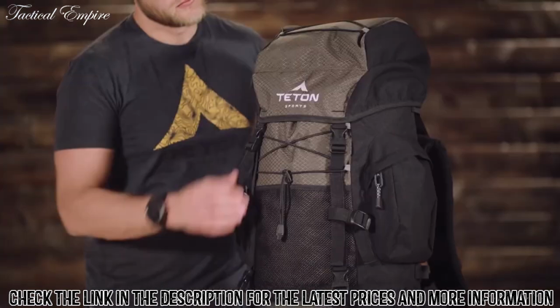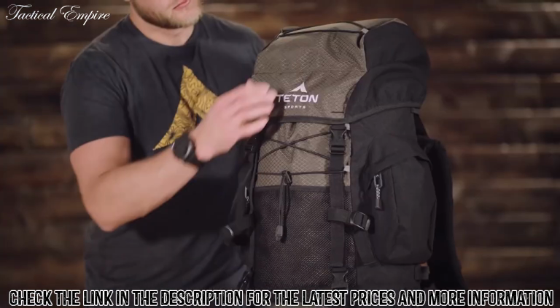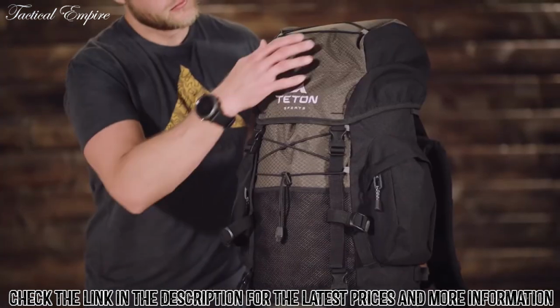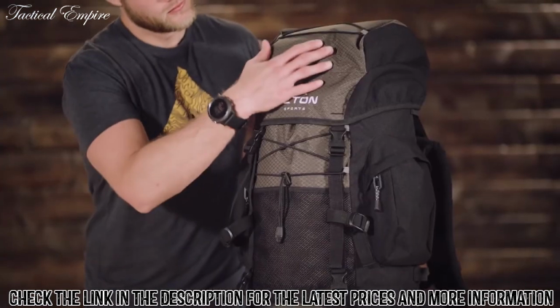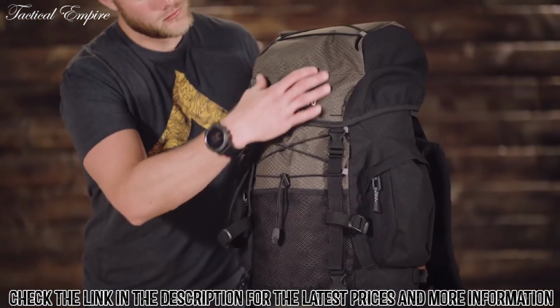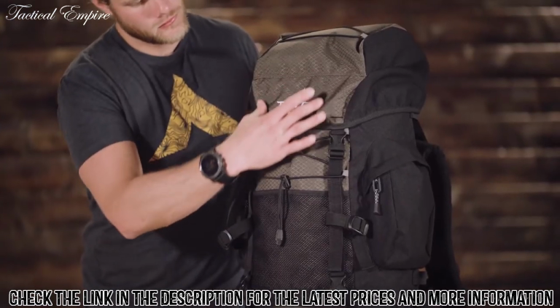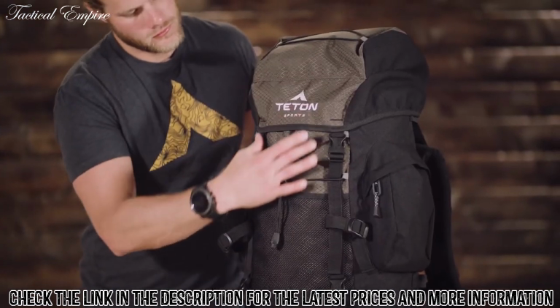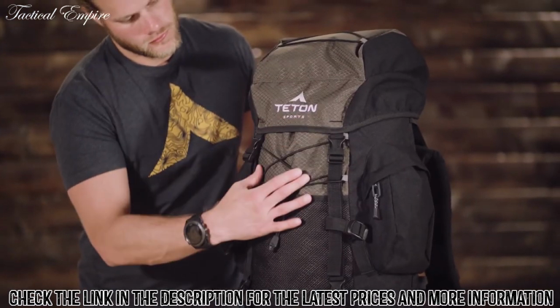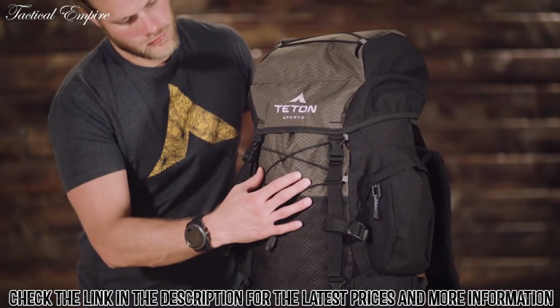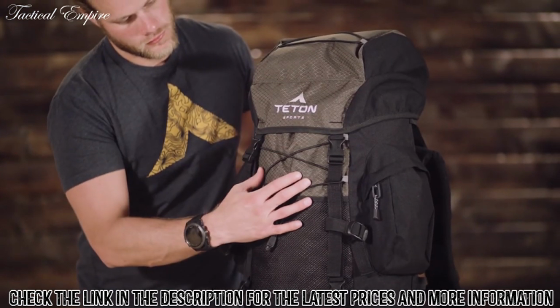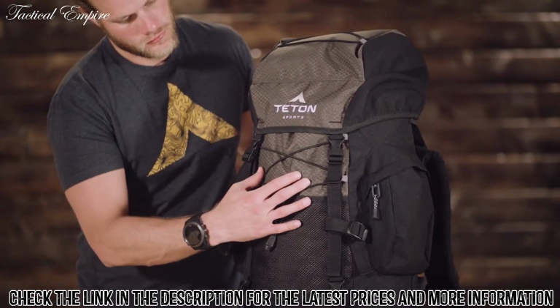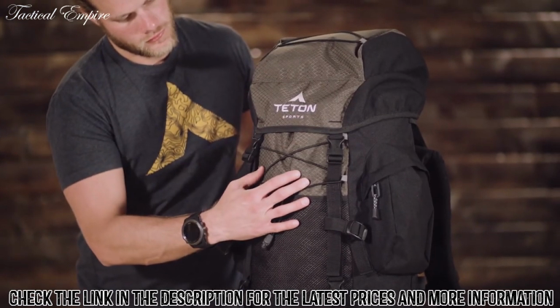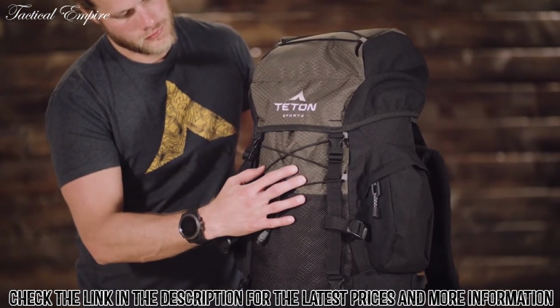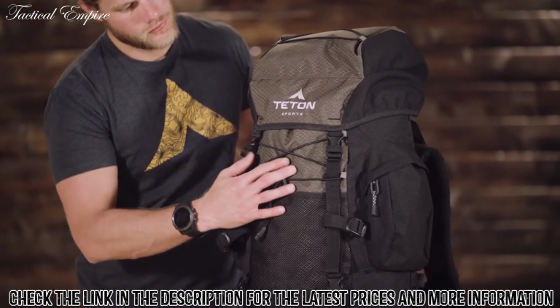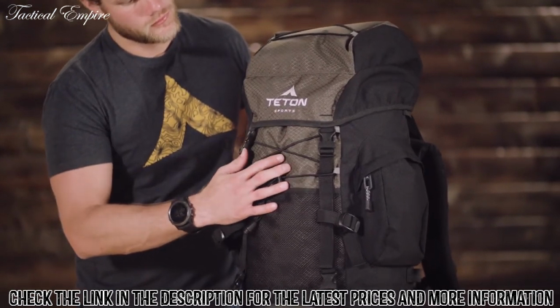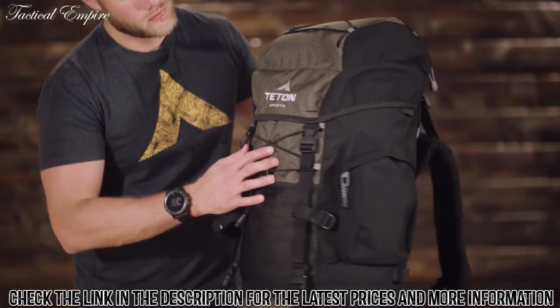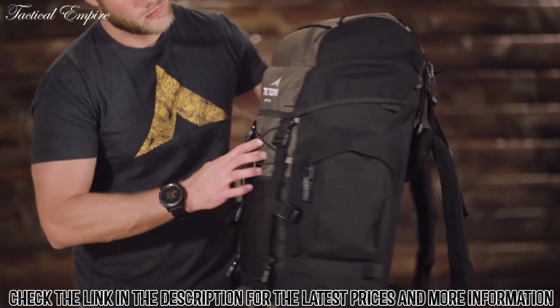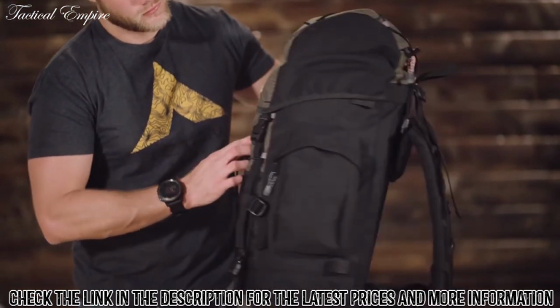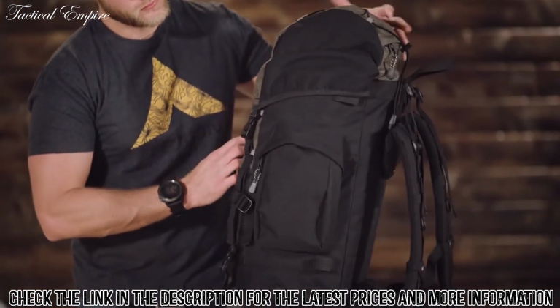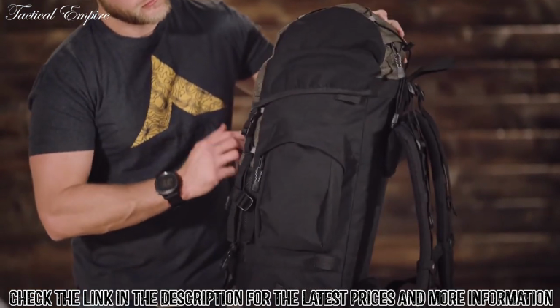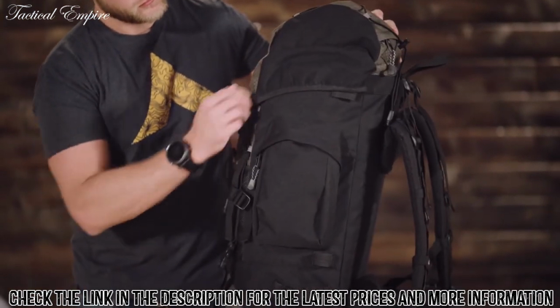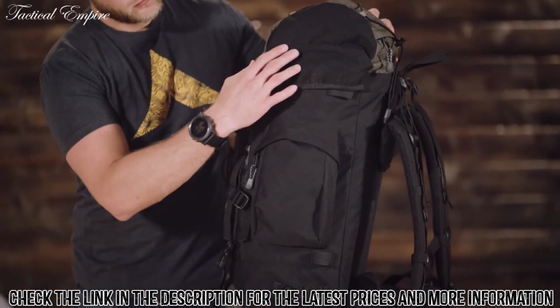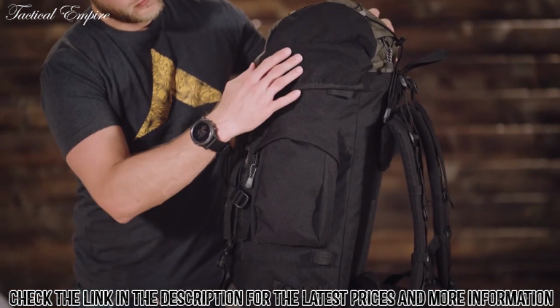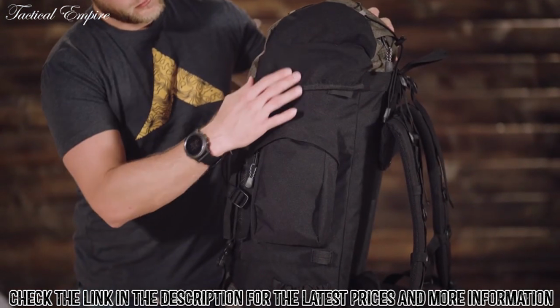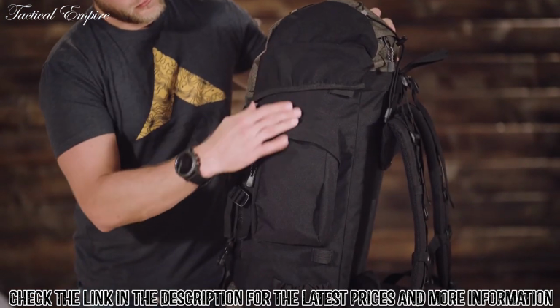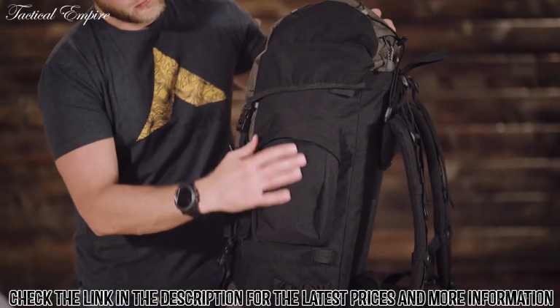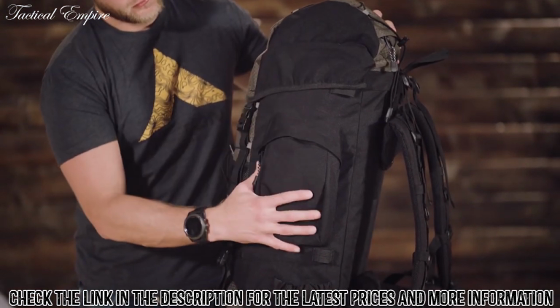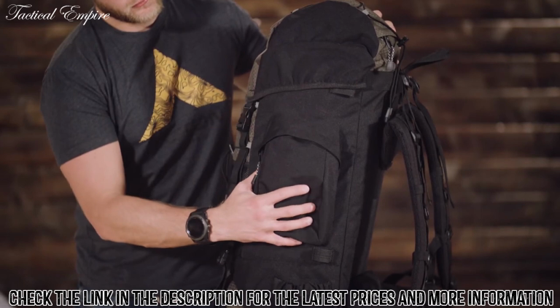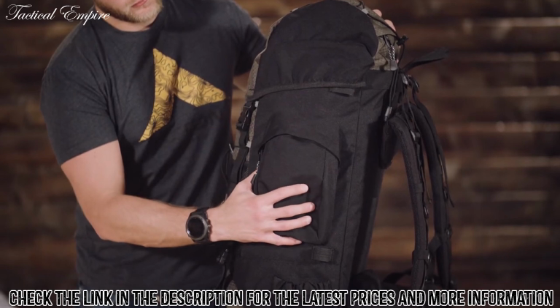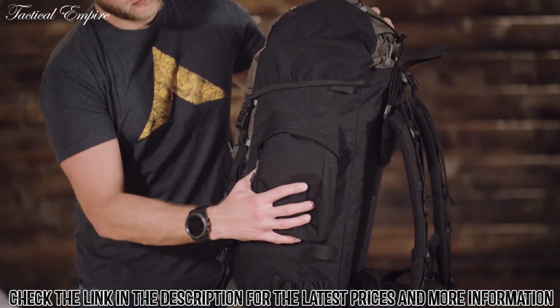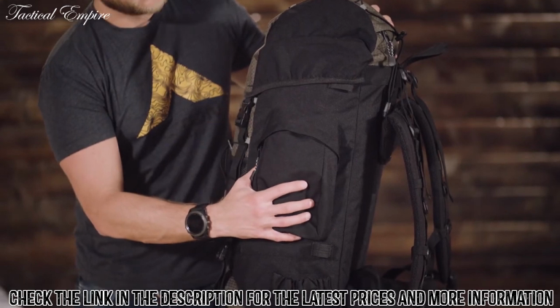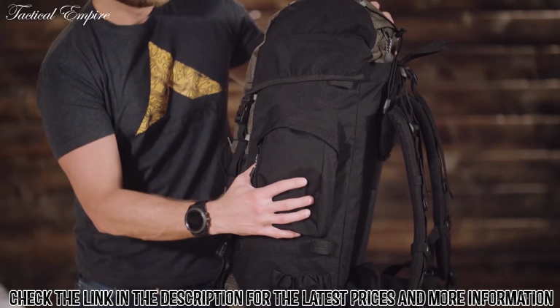Its shell is made from 600D diamond ripstop and 600D Oxford canvas that will hold up to years of rugged use.